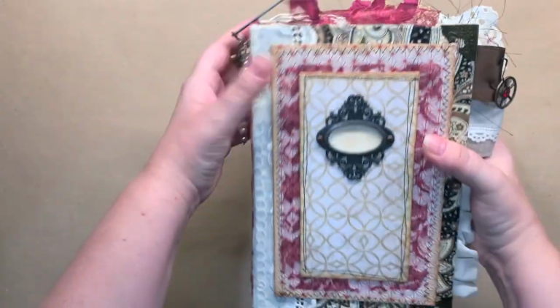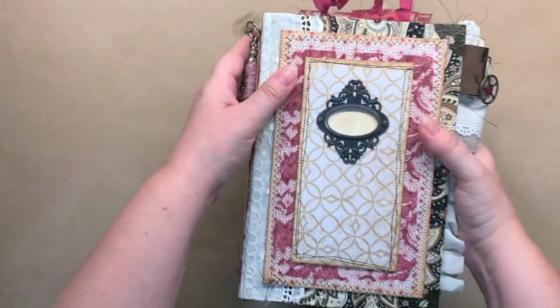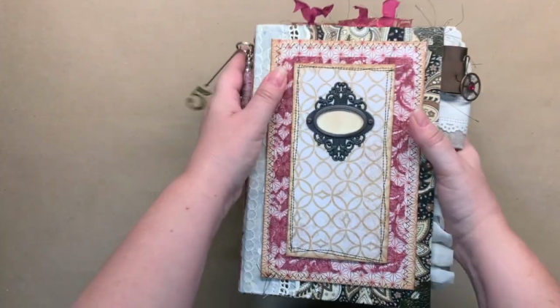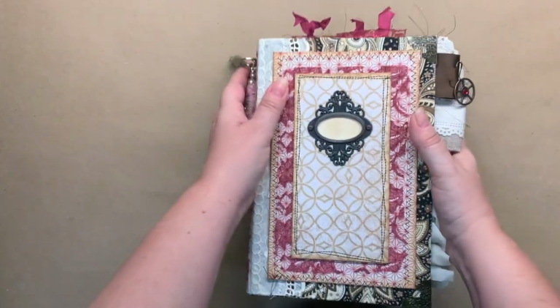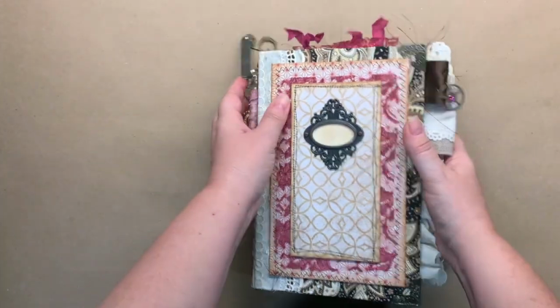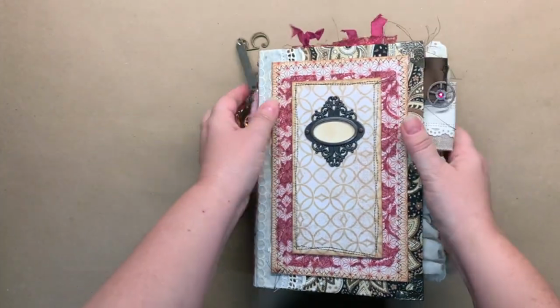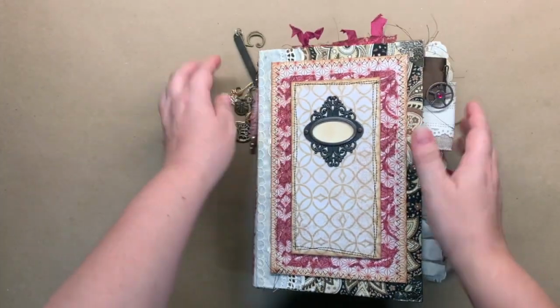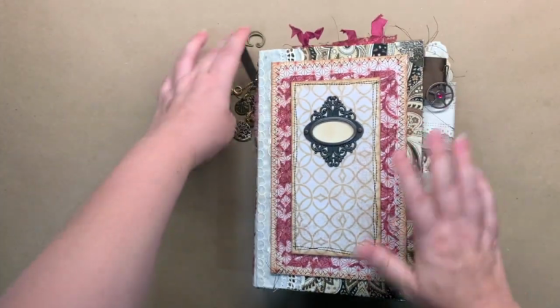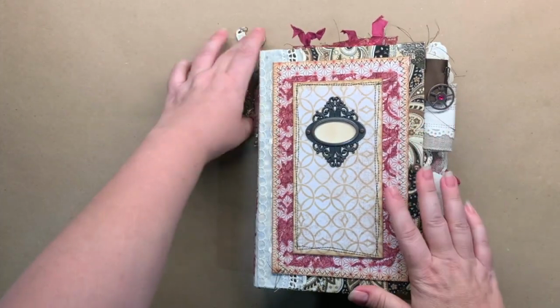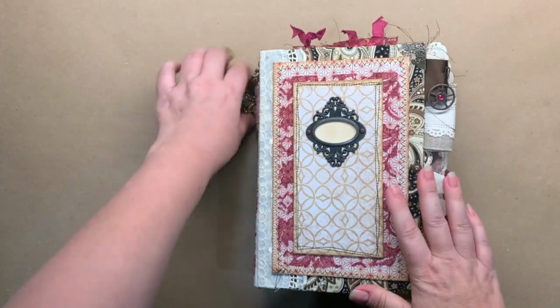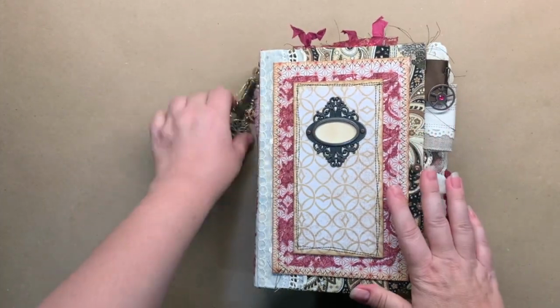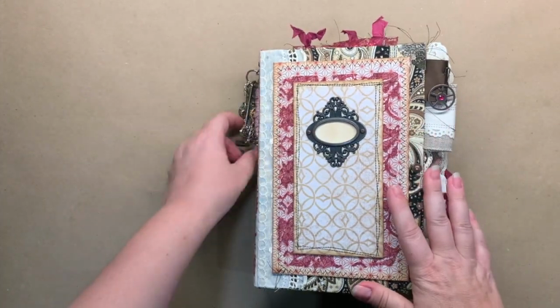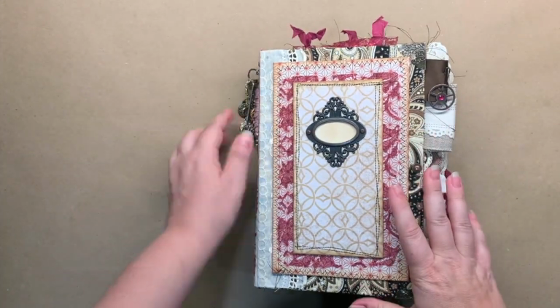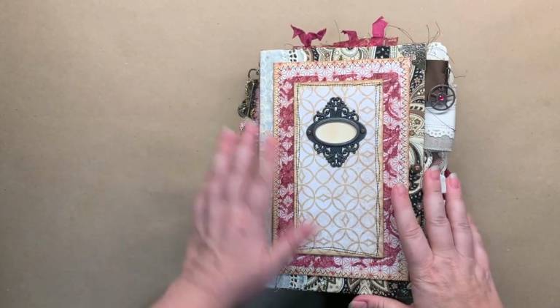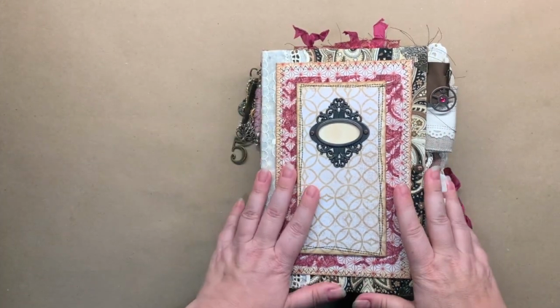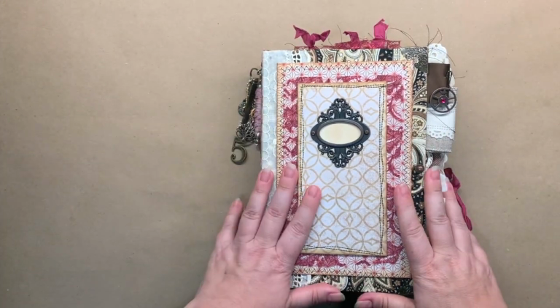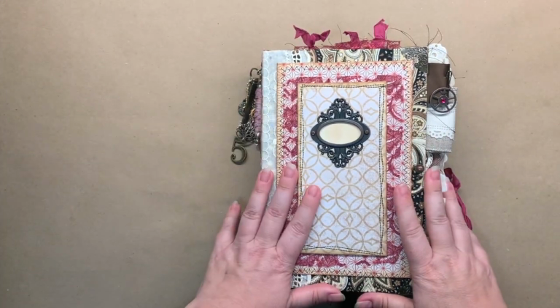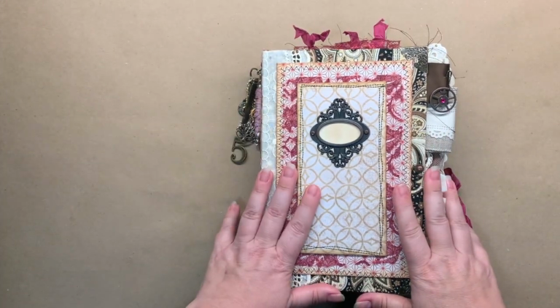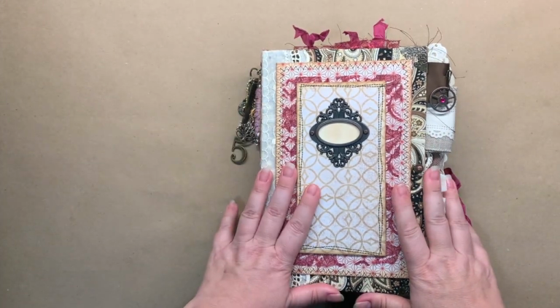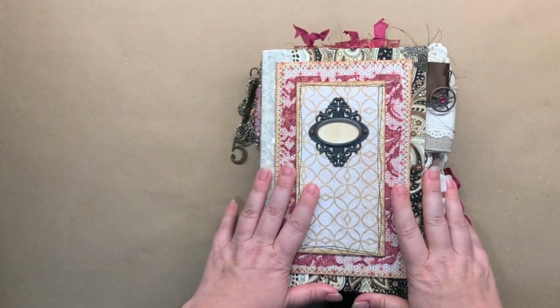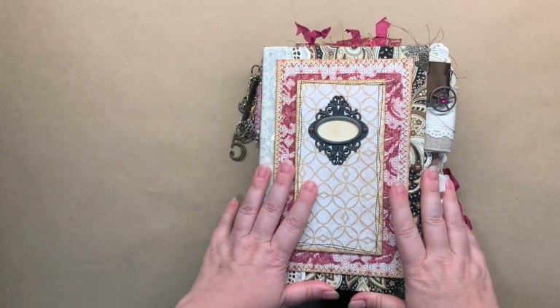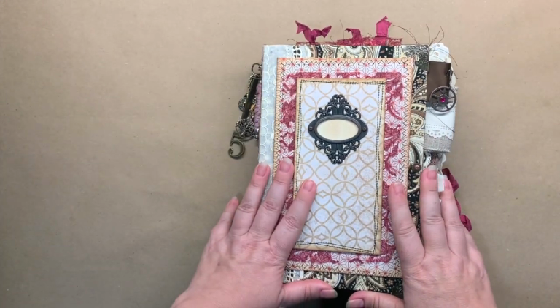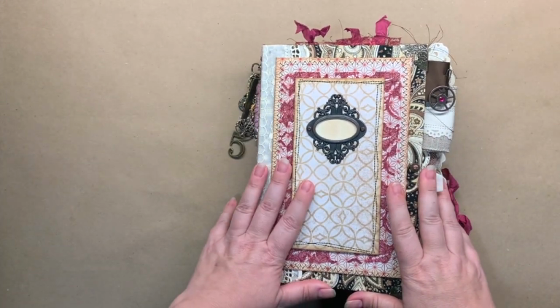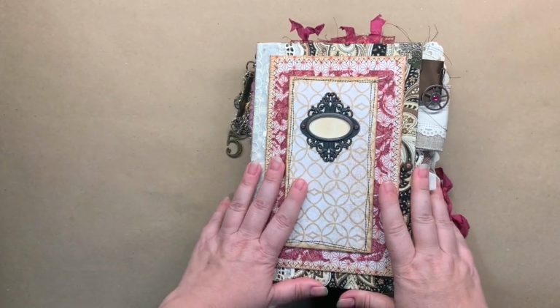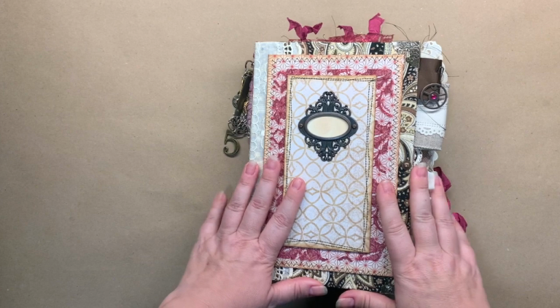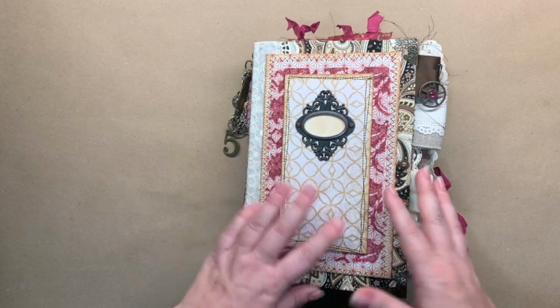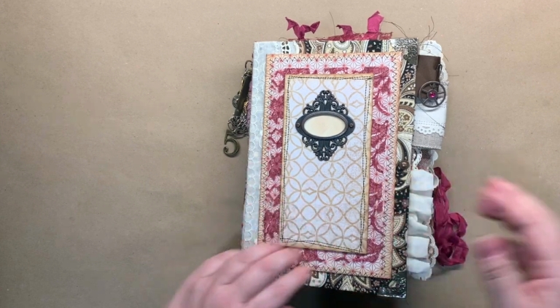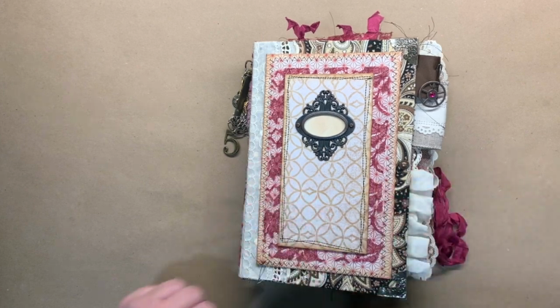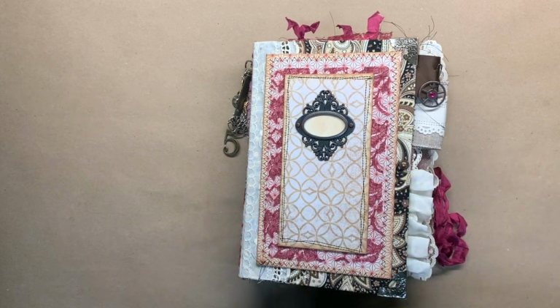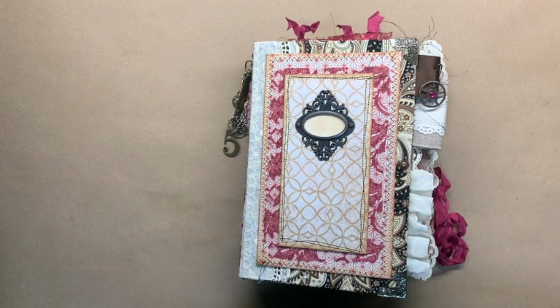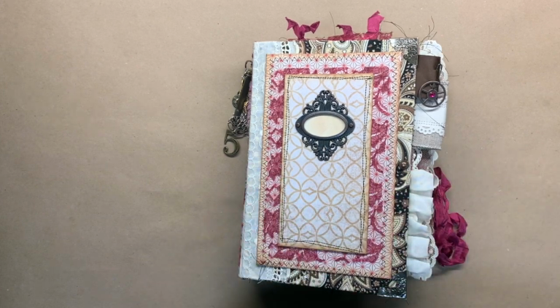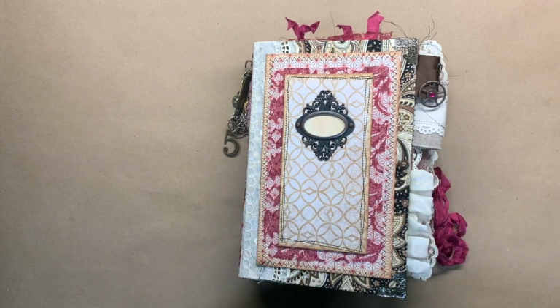Thank you for watching. If you're interested, this journal is in my Etsy shop. Take care and stay safe, everyone.